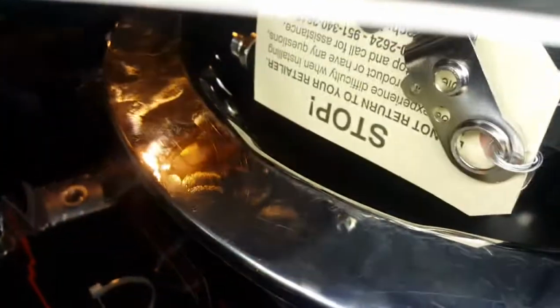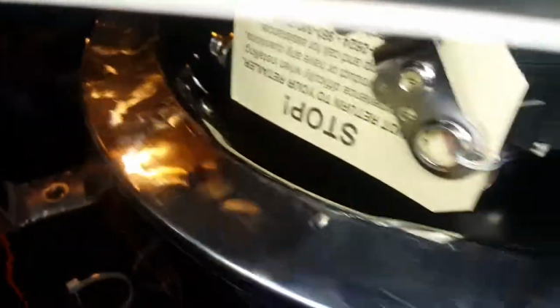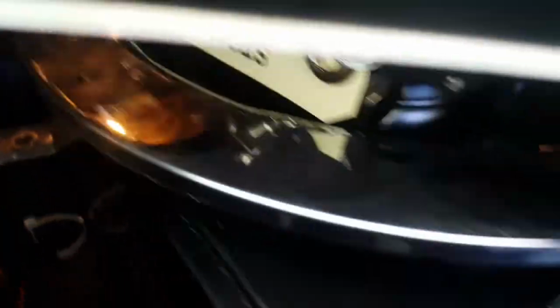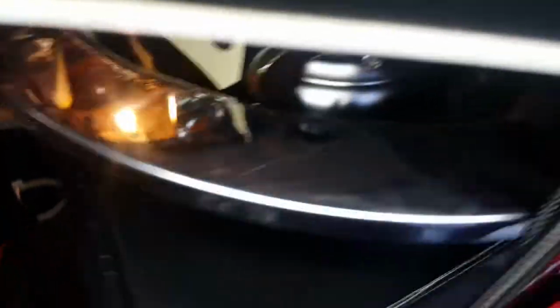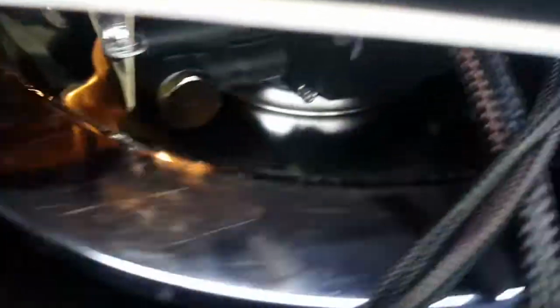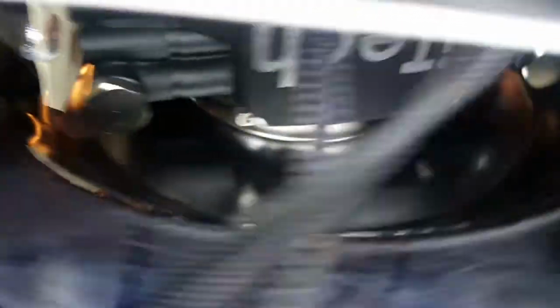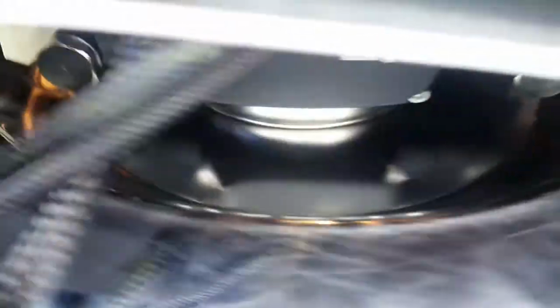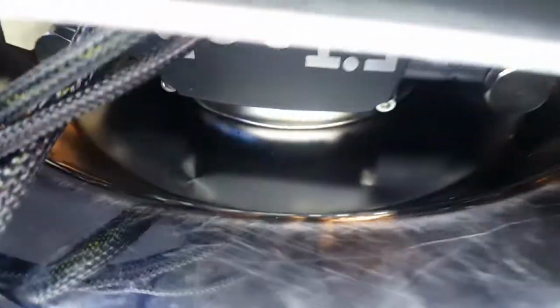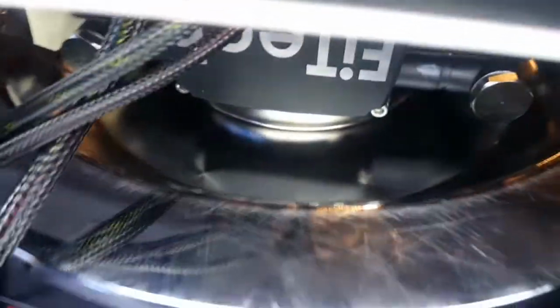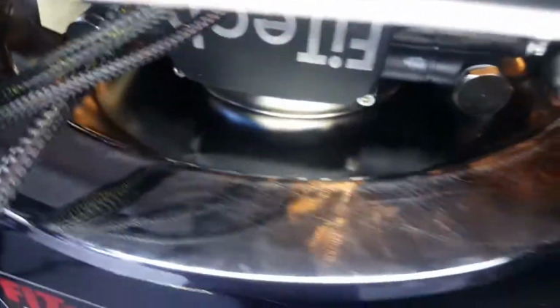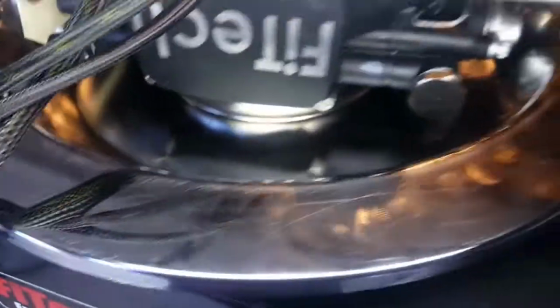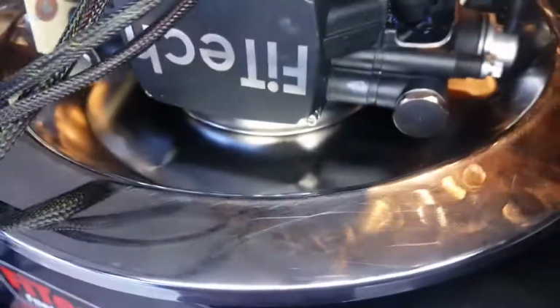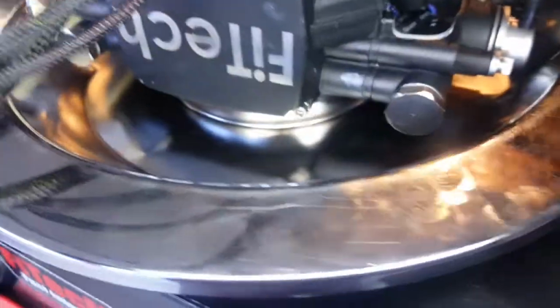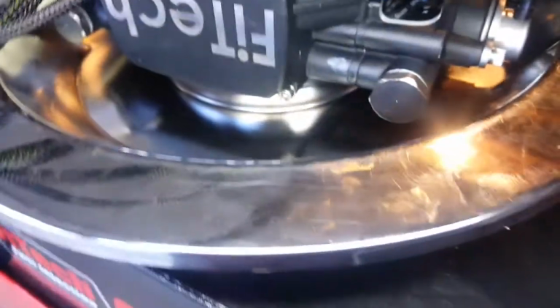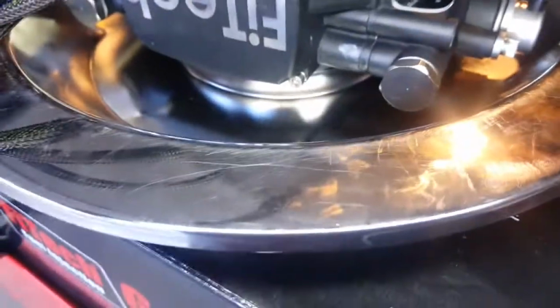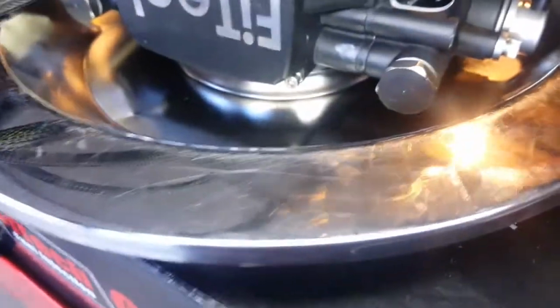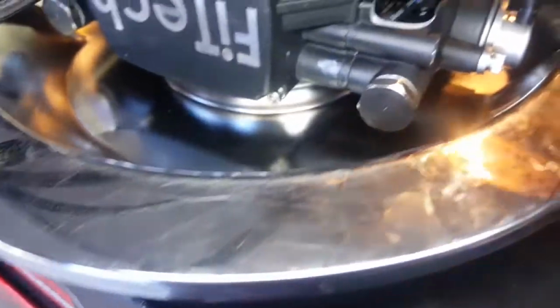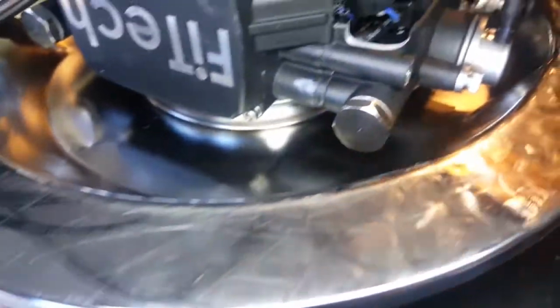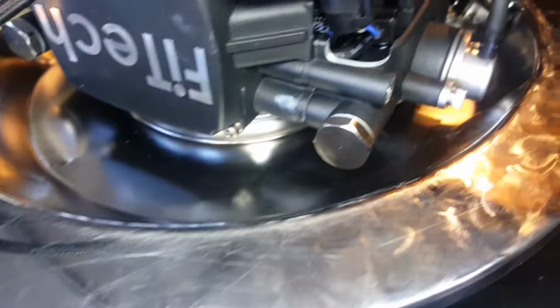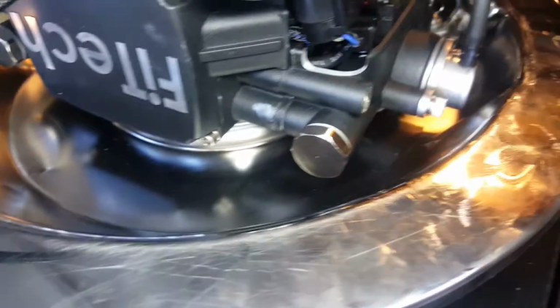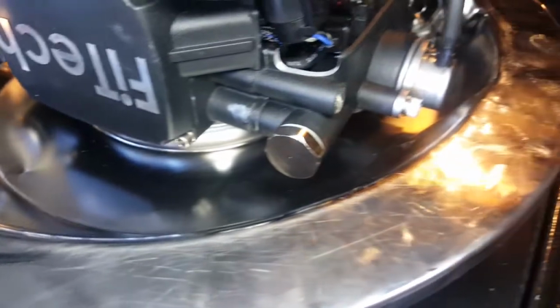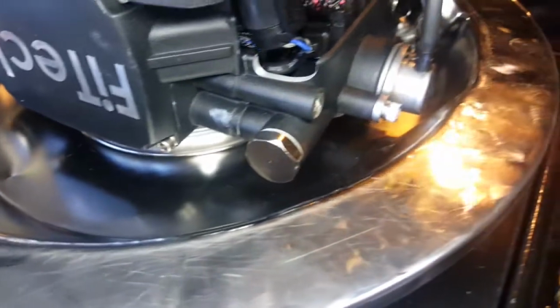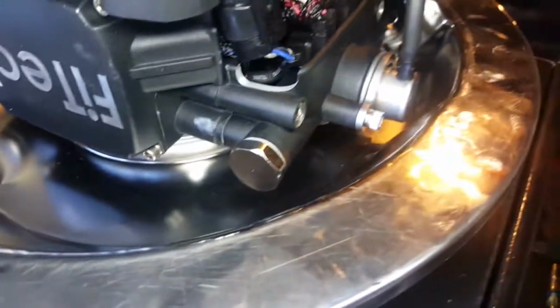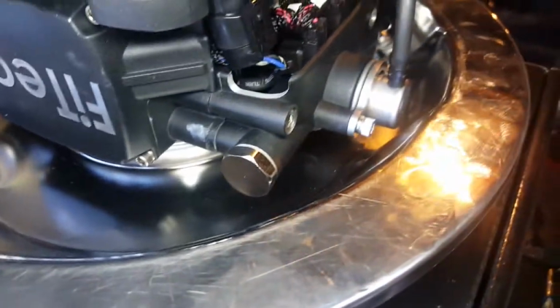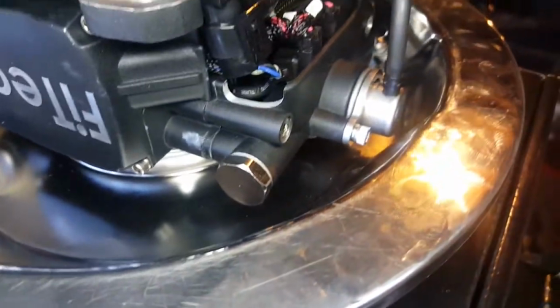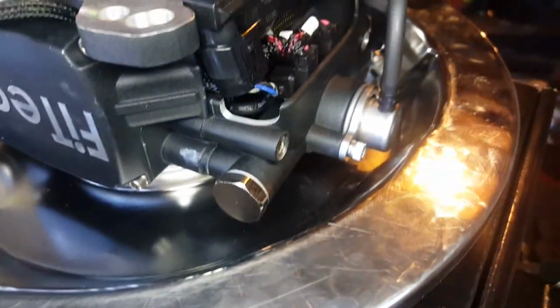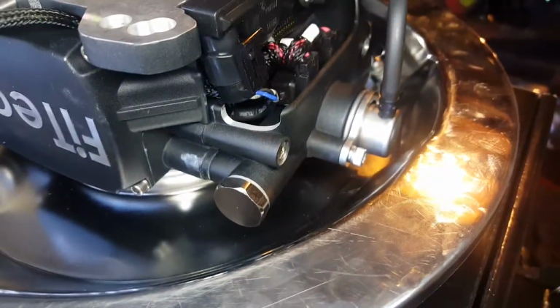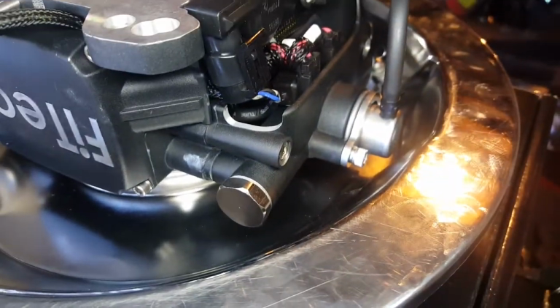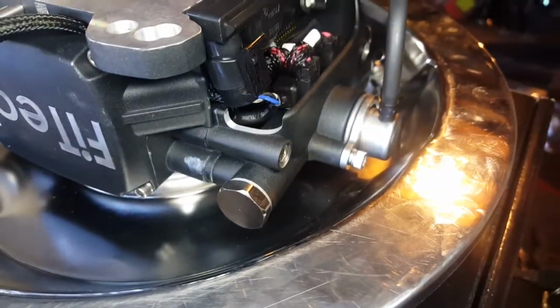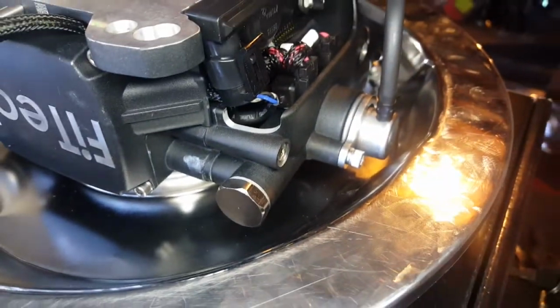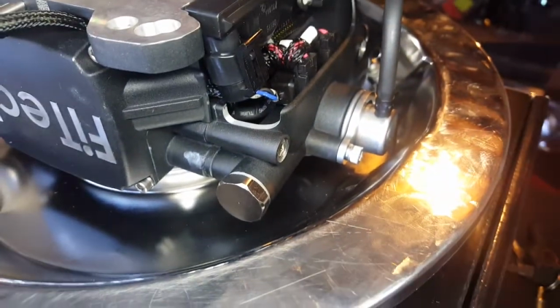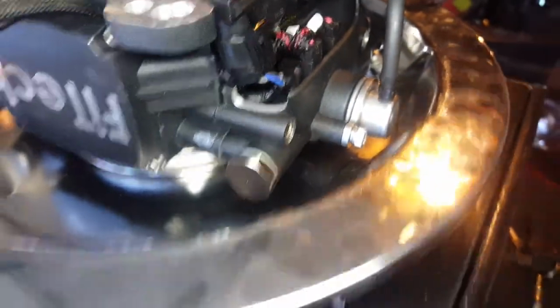This is a cheap one off eBay — a drop base.